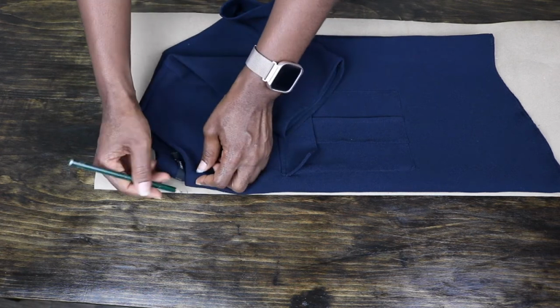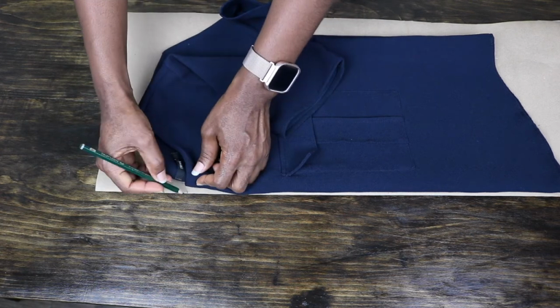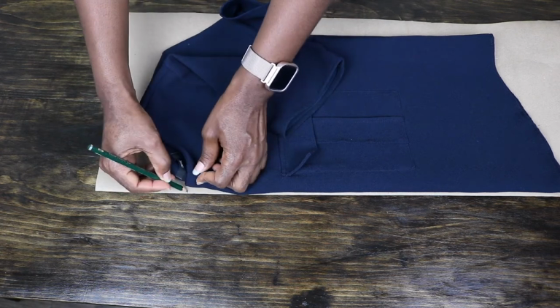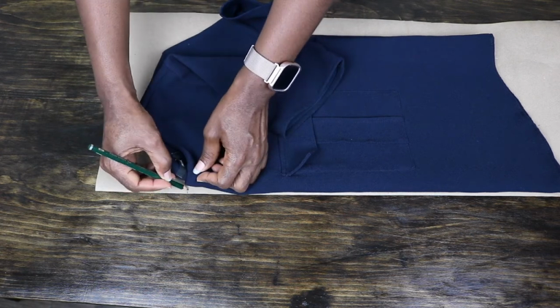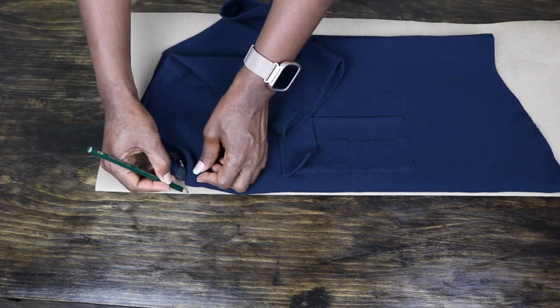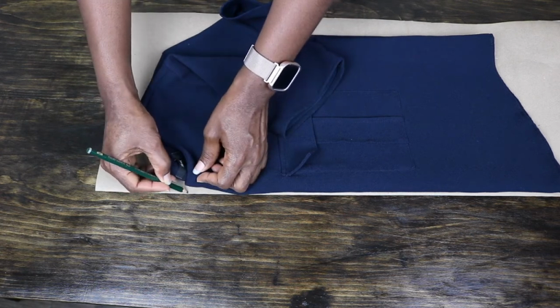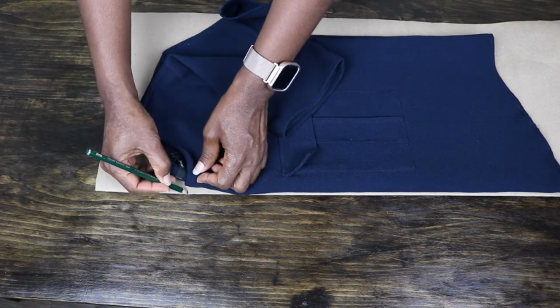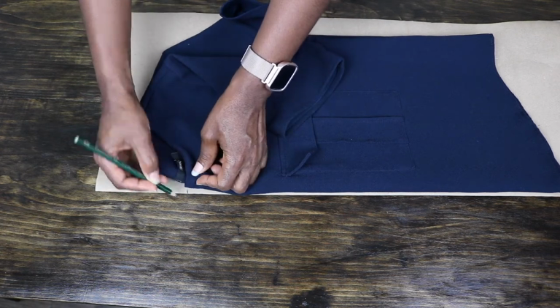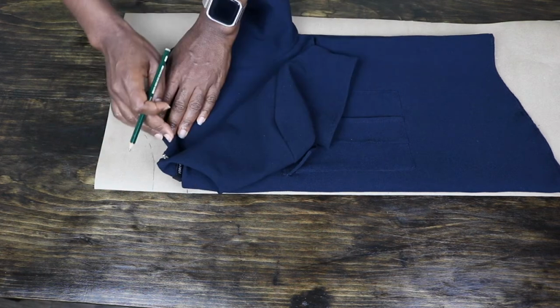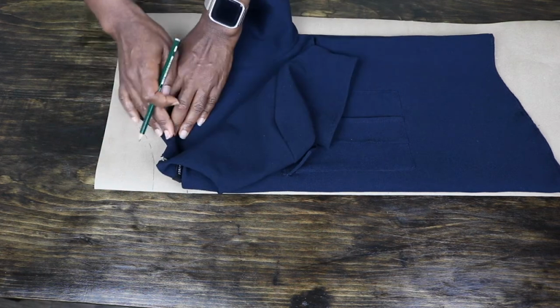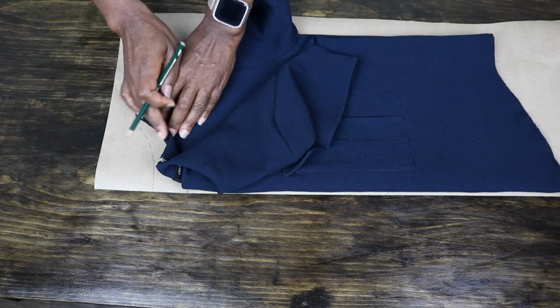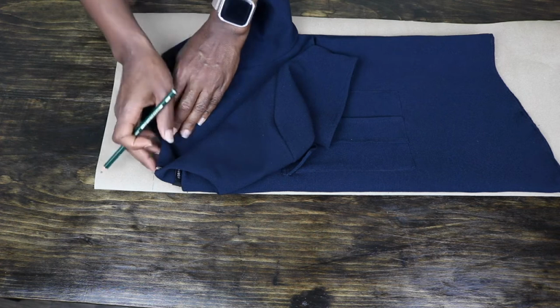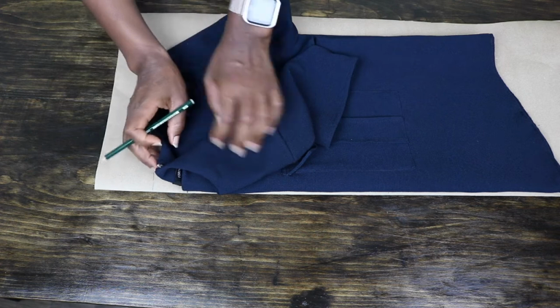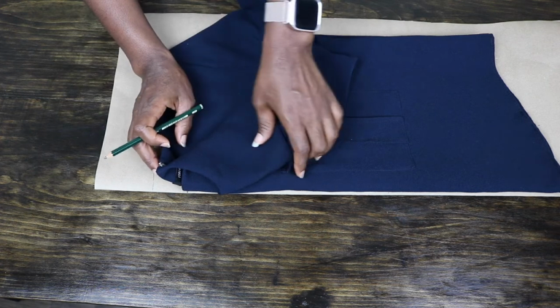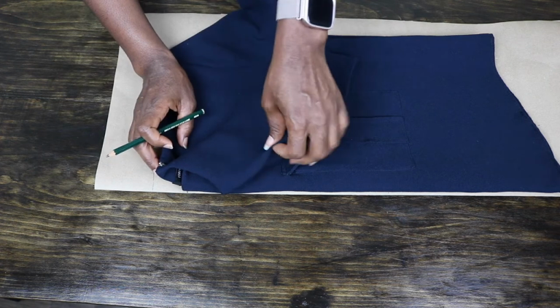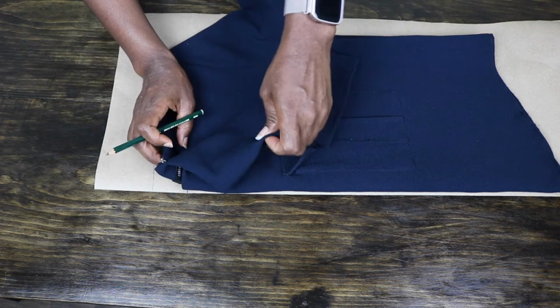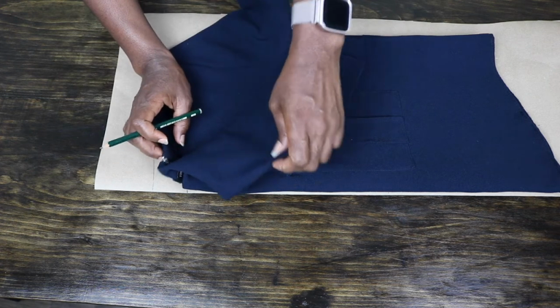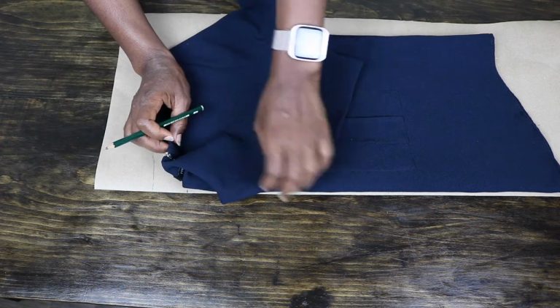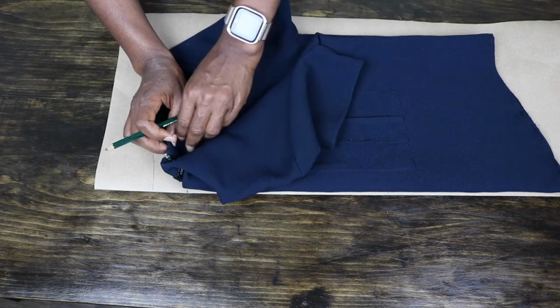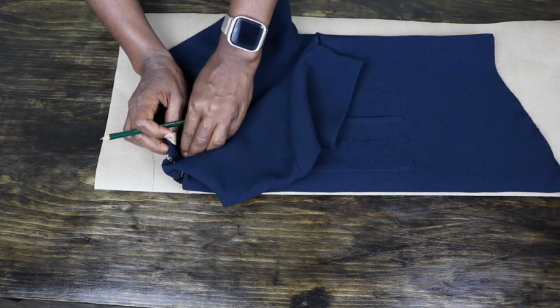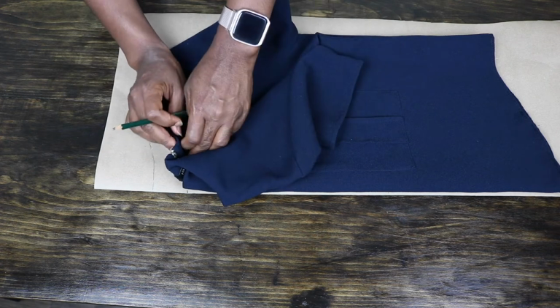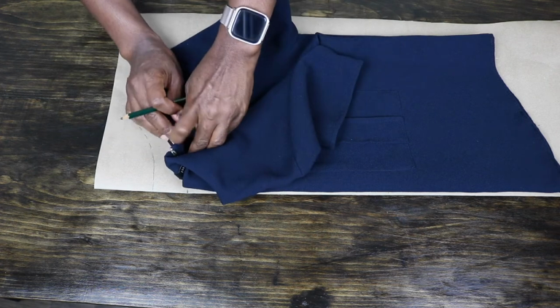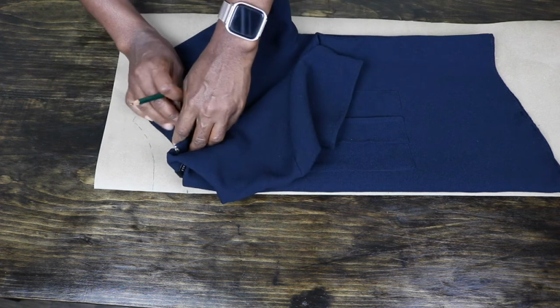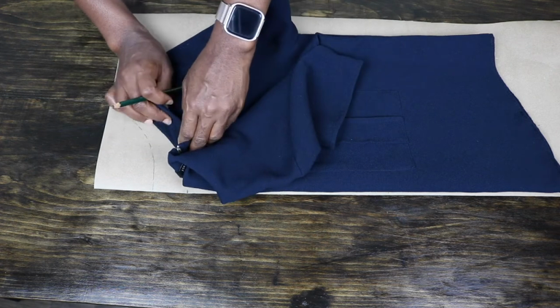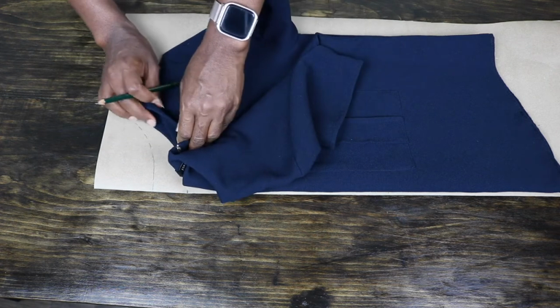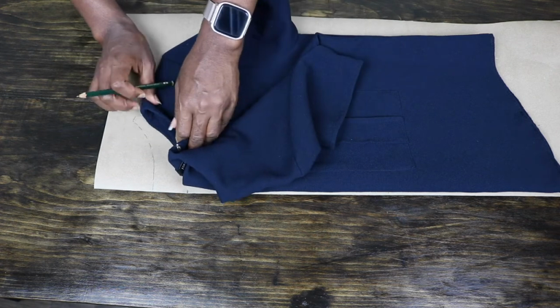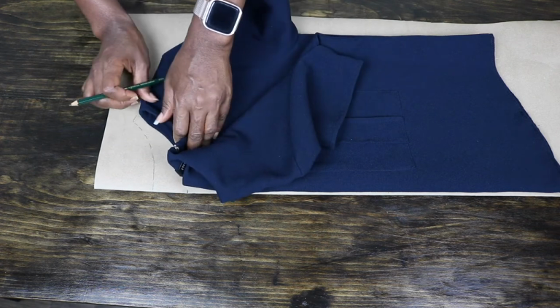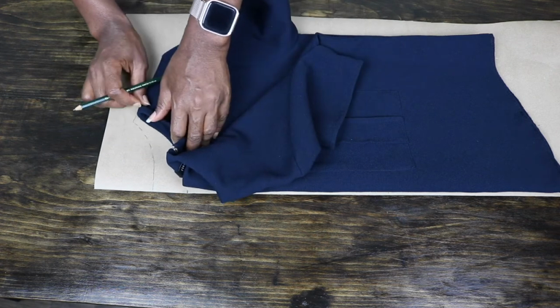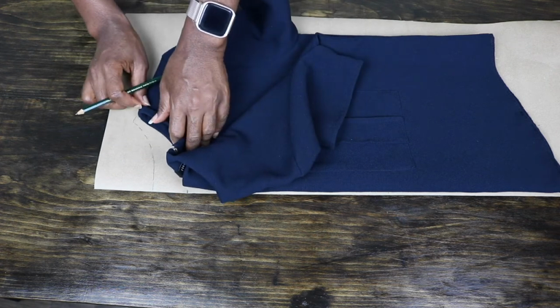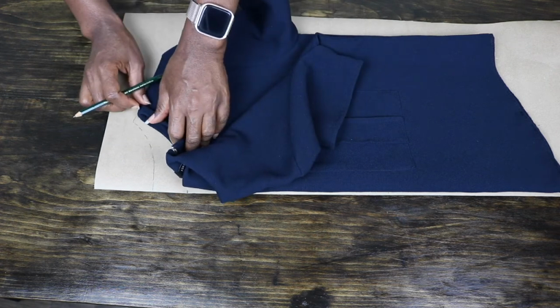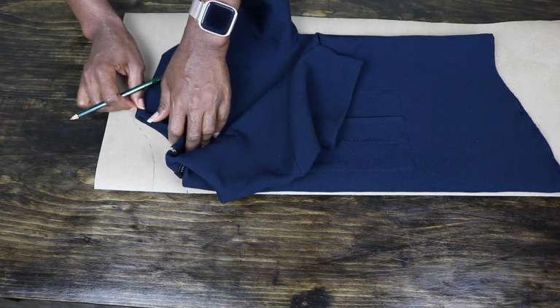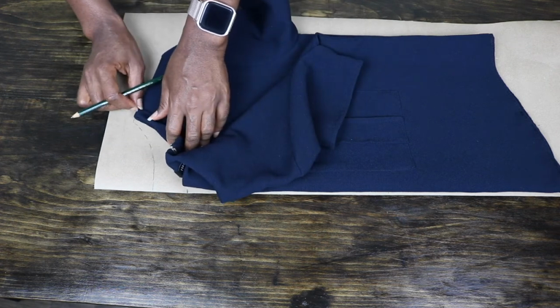Next, I trace out the front neckline by moving the back neckline as best as I can and connect to the shoulder.